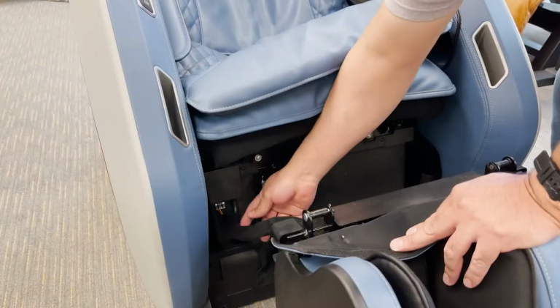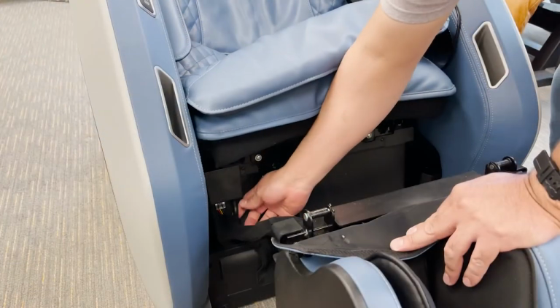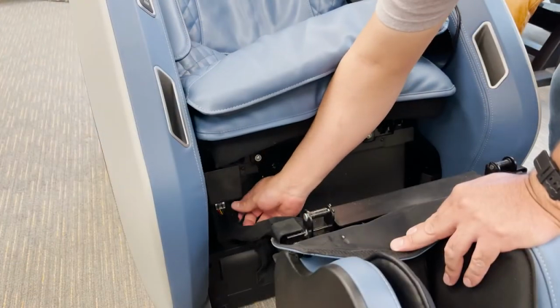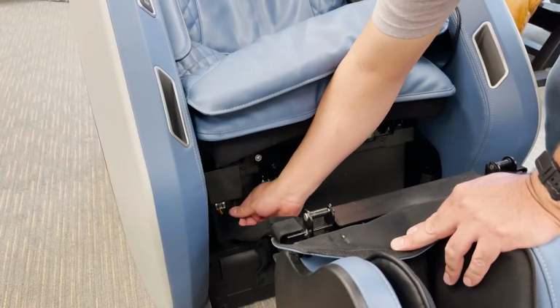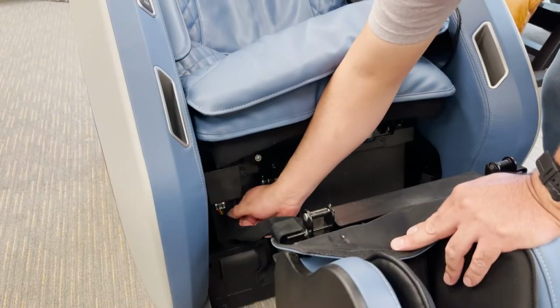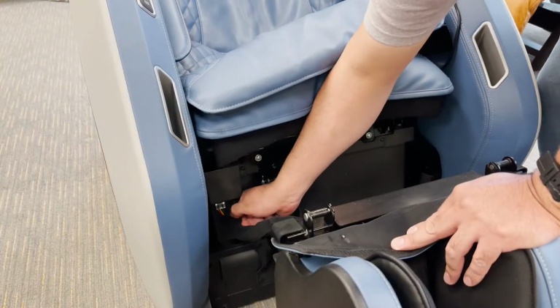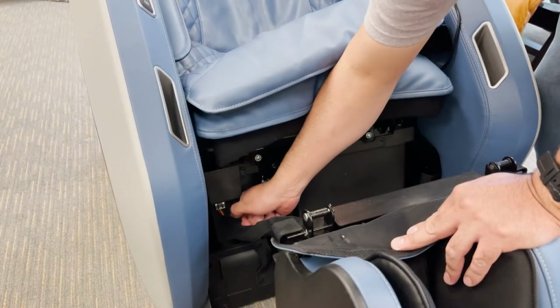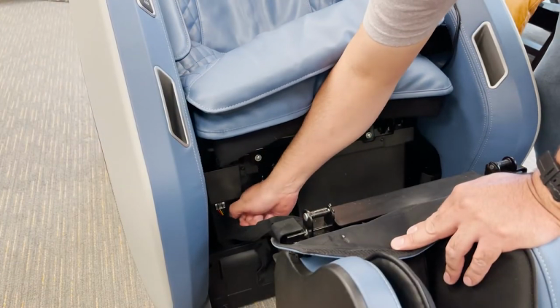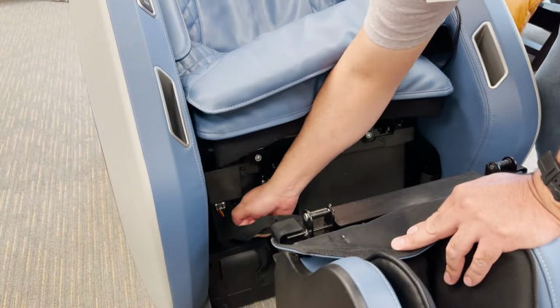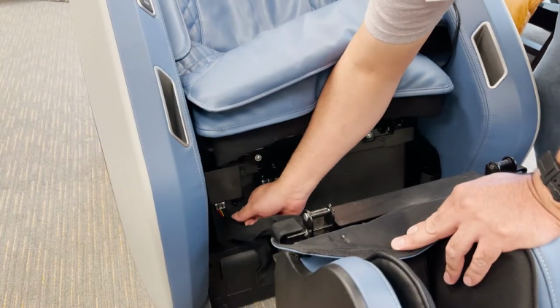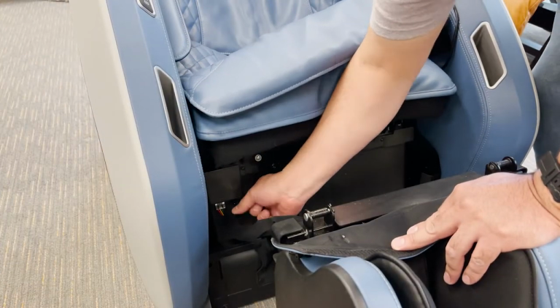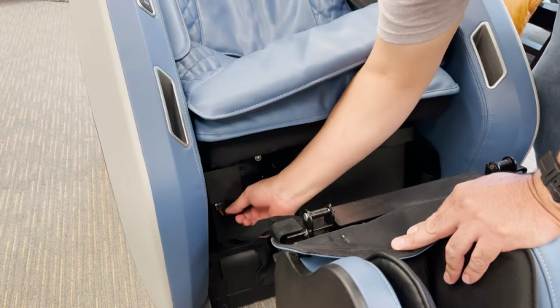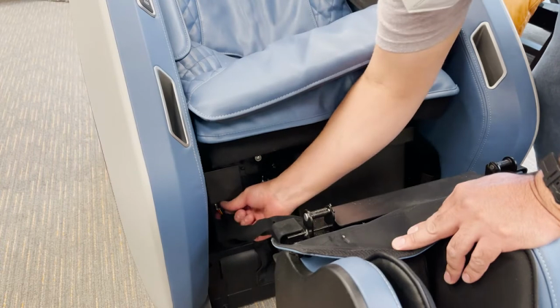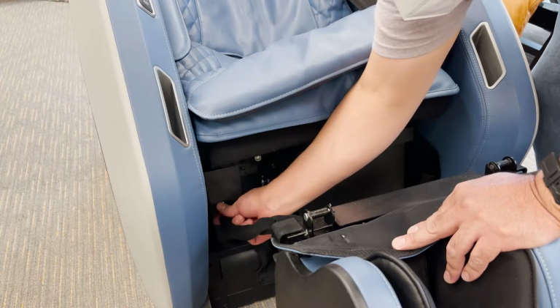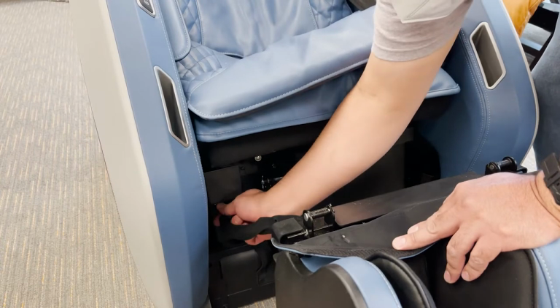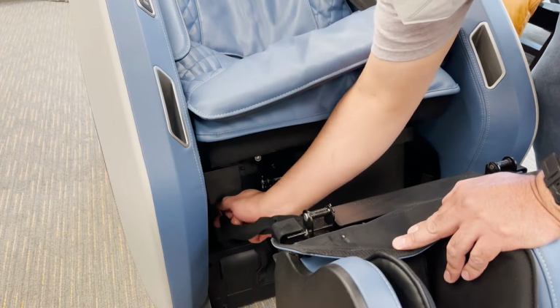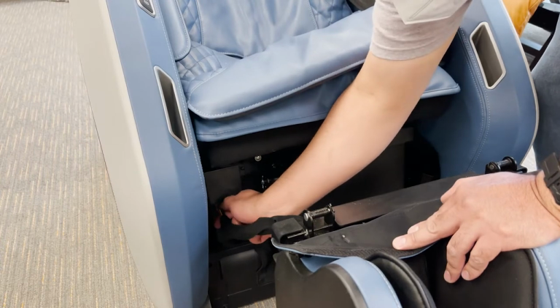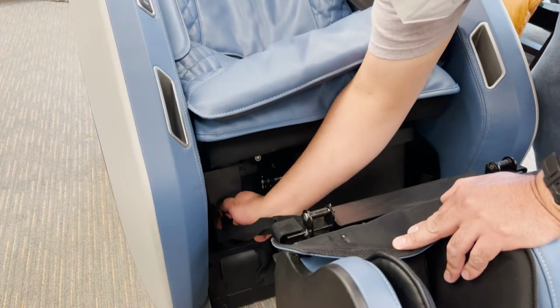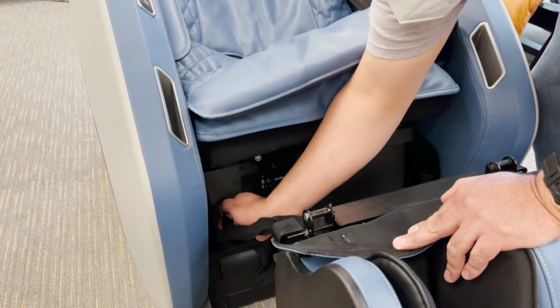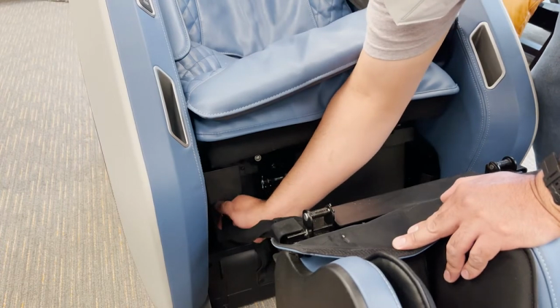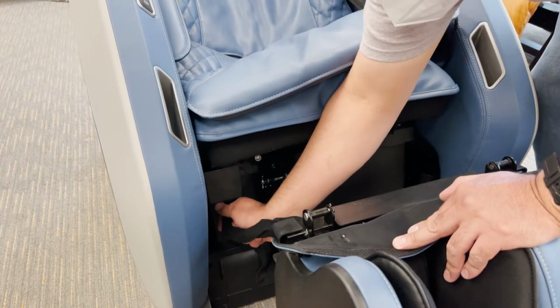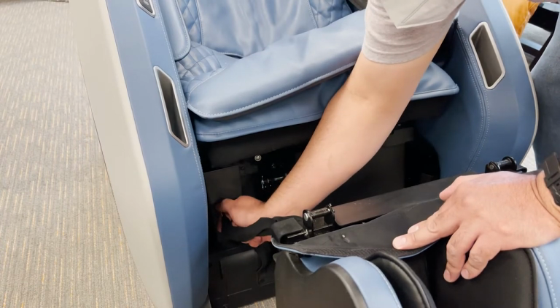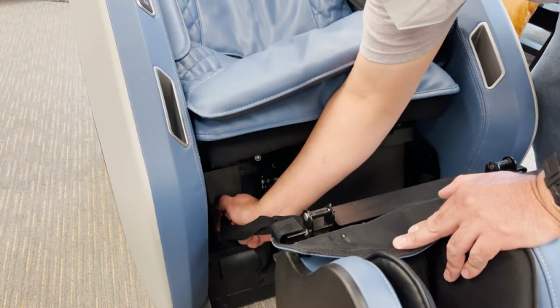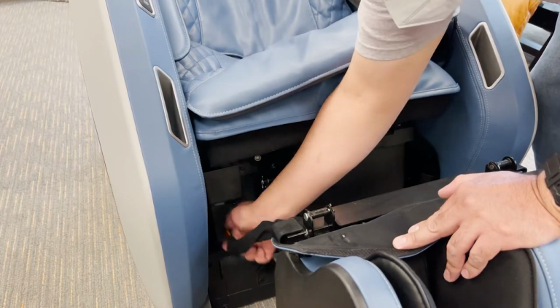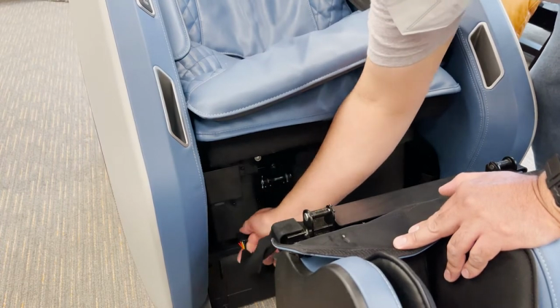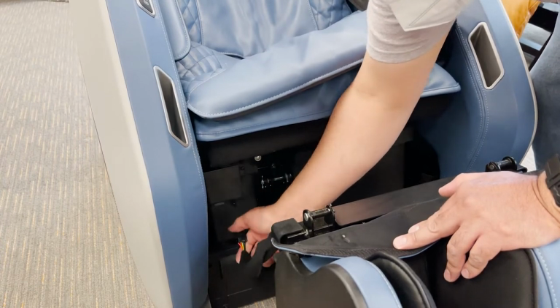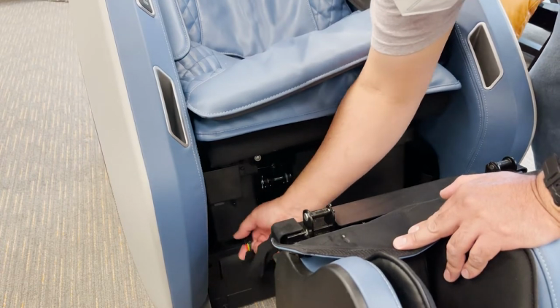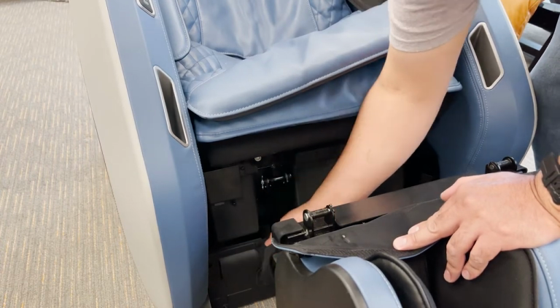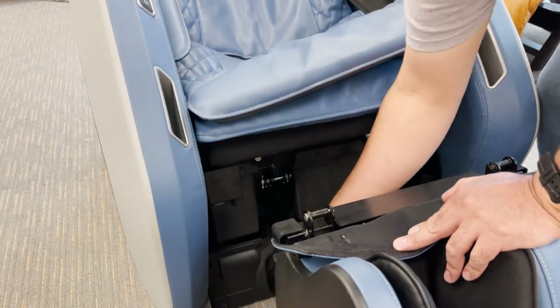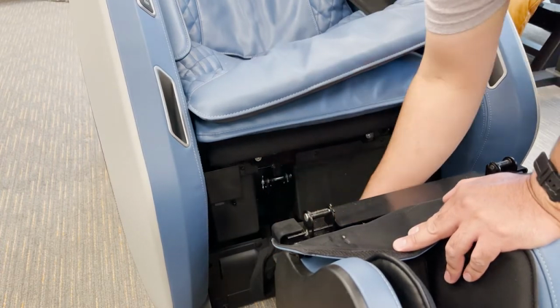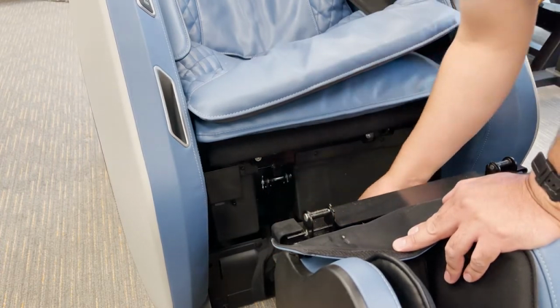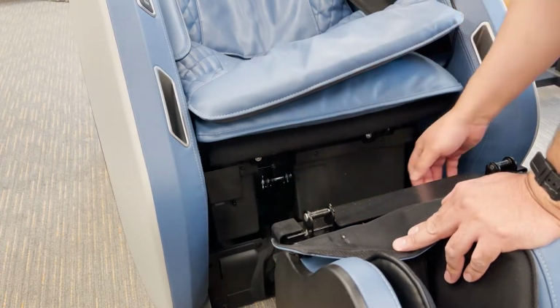Pull downward on the air hose to remove it from the chair, then press the tab on the connector and pull down to detach.